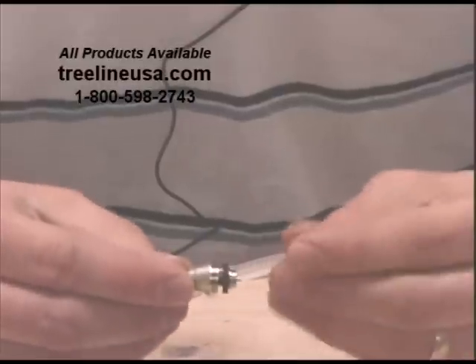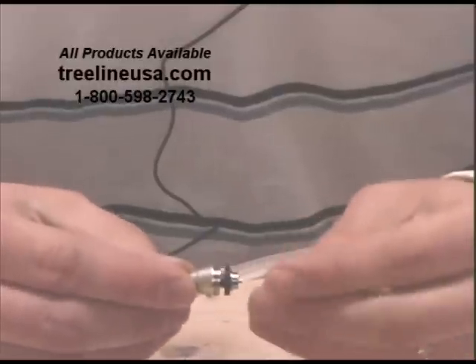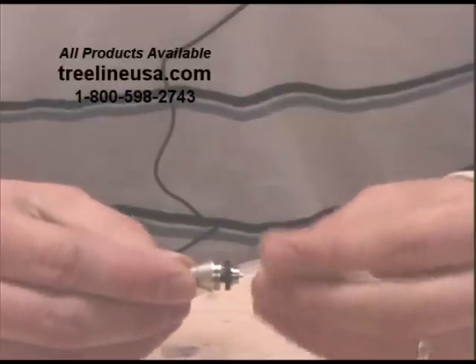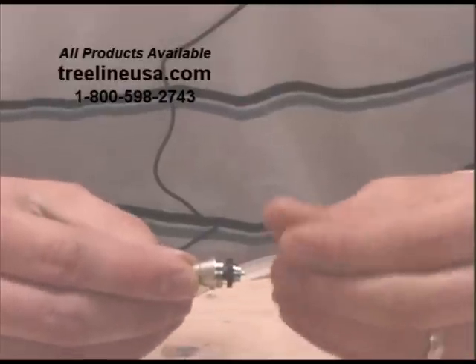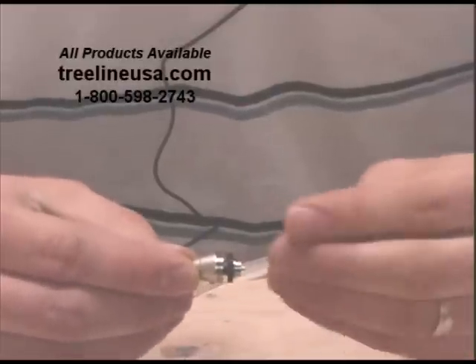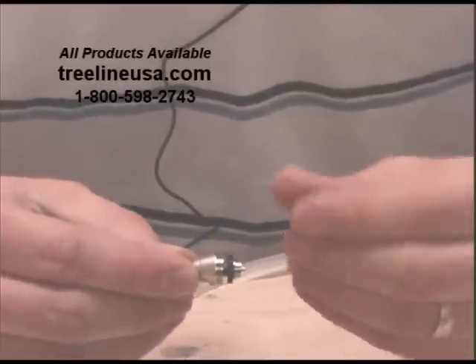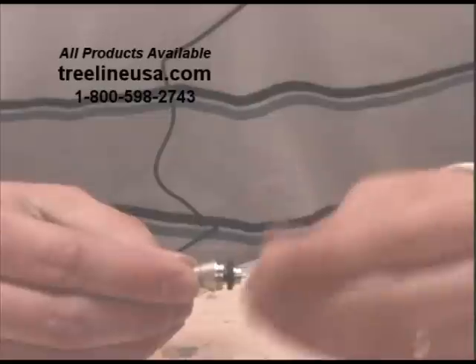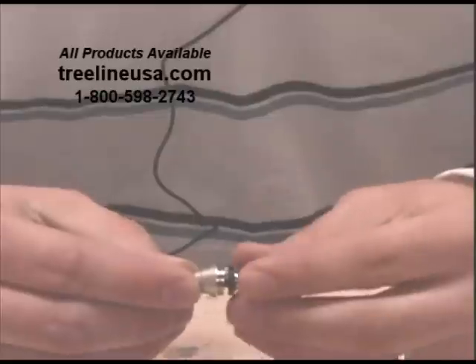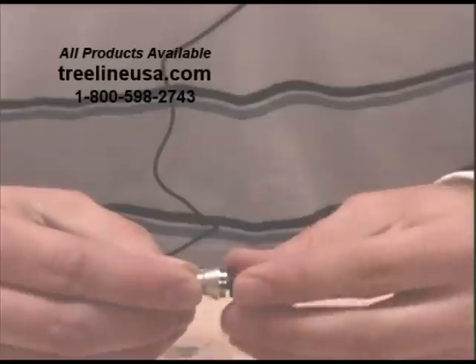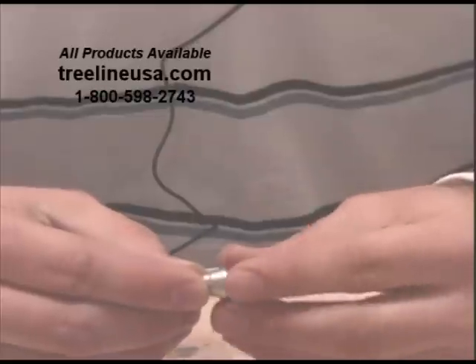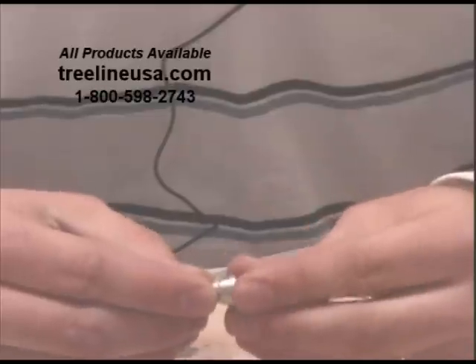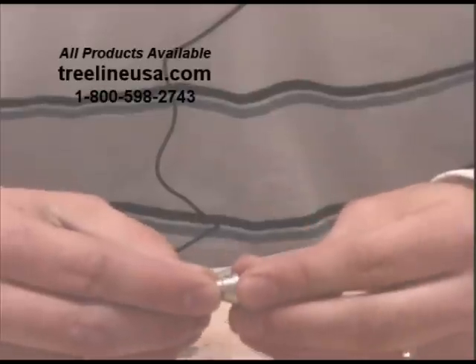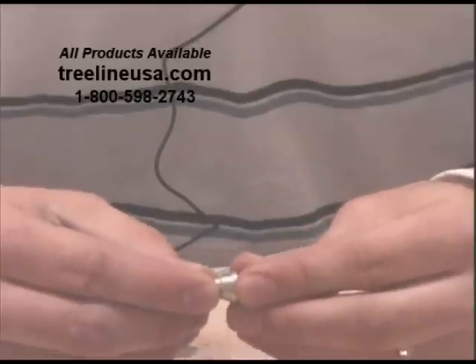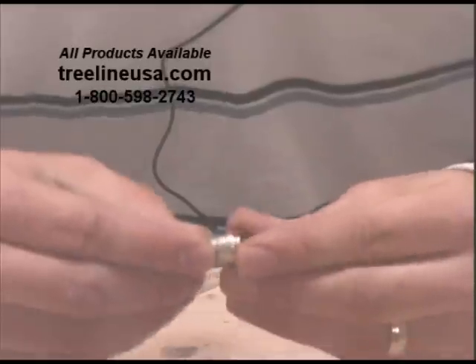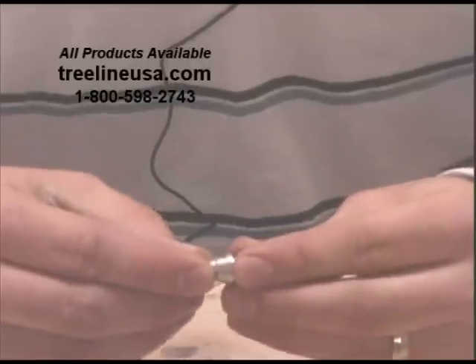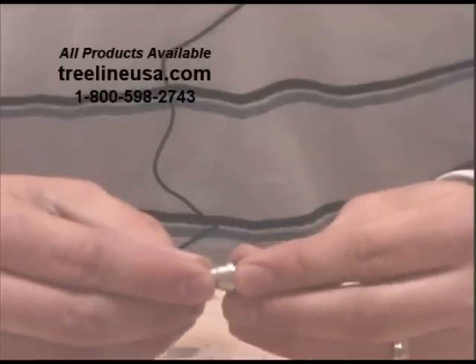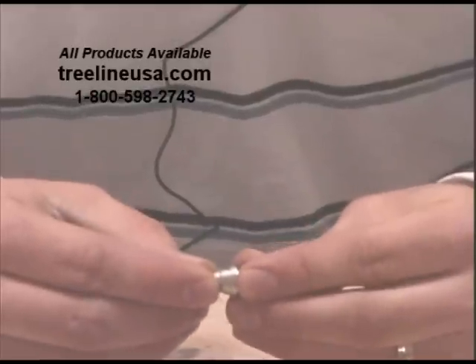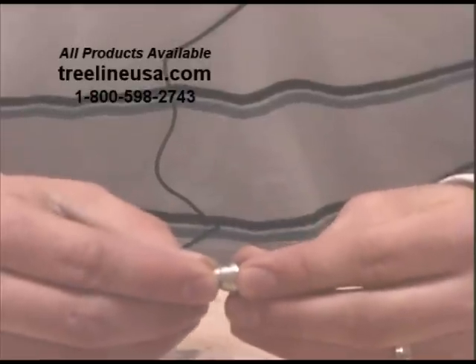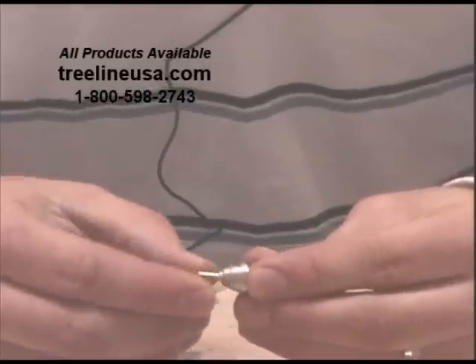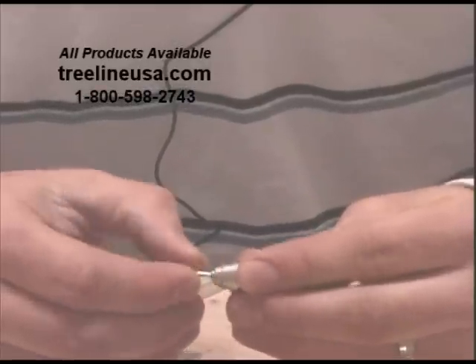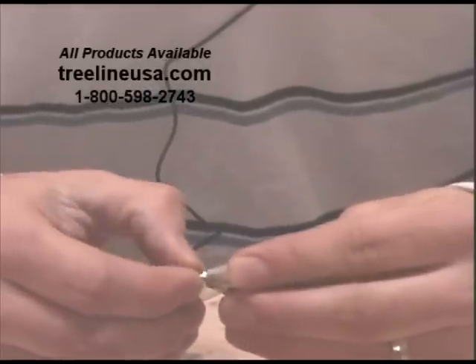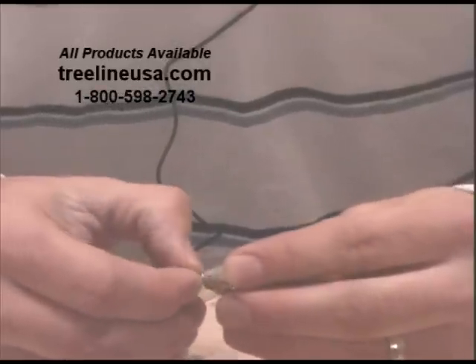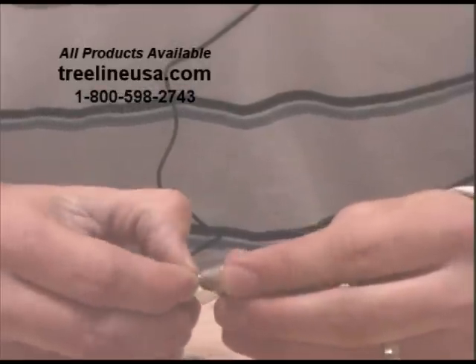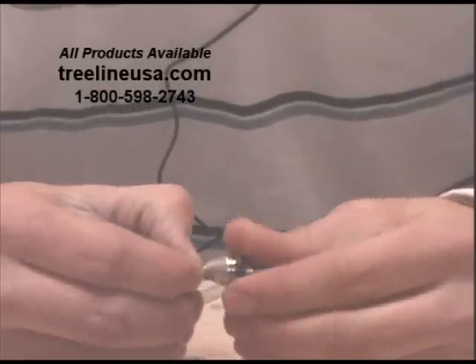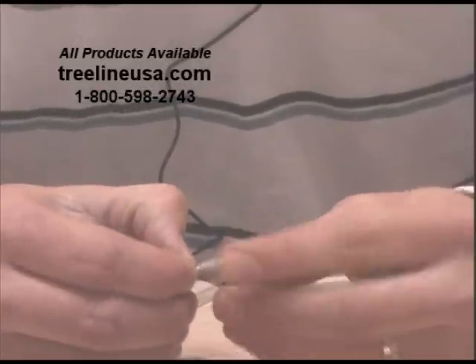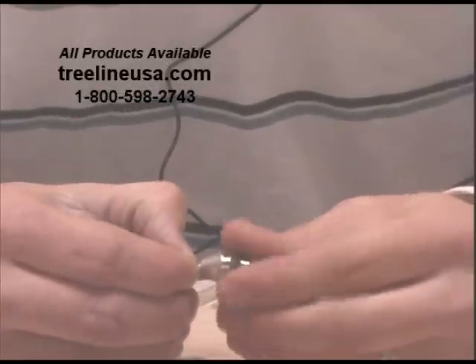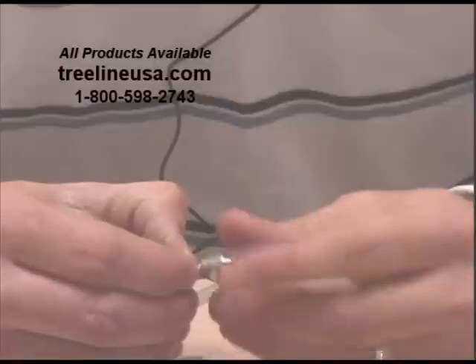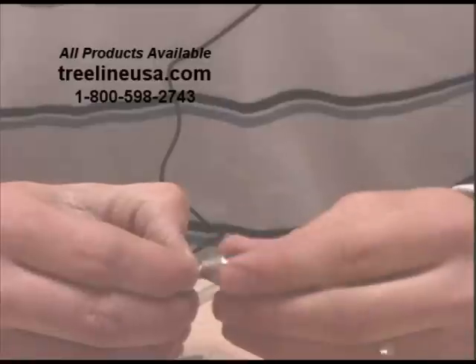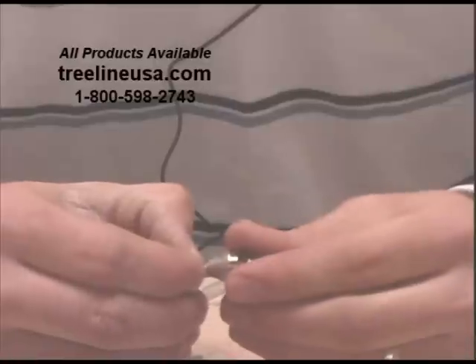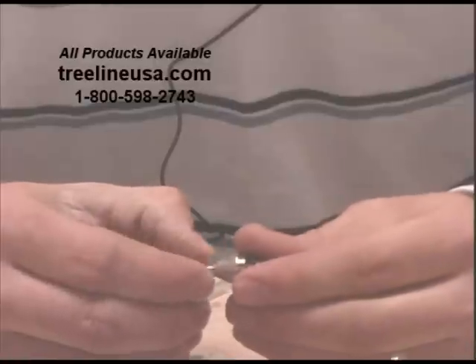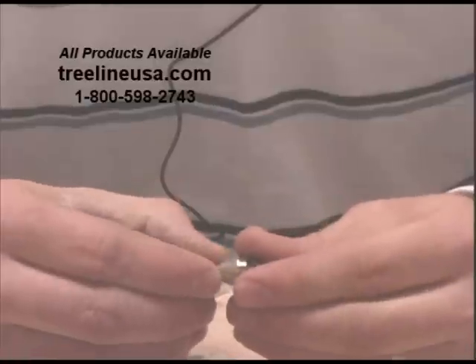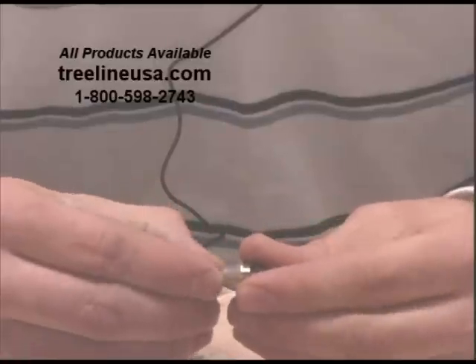Sometimes you might have to put a pair of leather gloves on to get this loosened up. Normally after the first time, you don't need to worry about that.